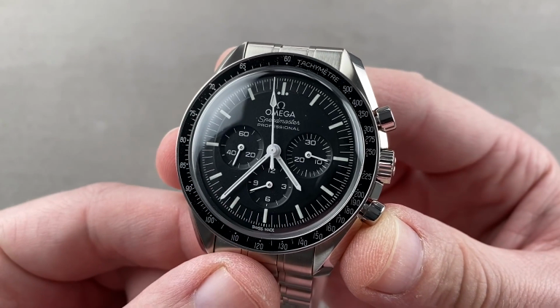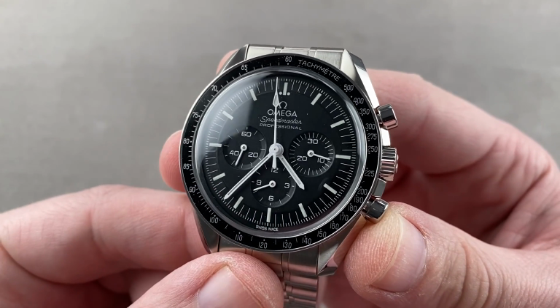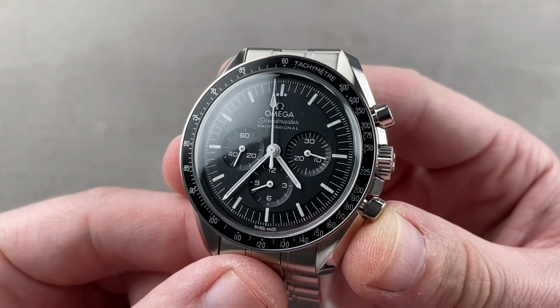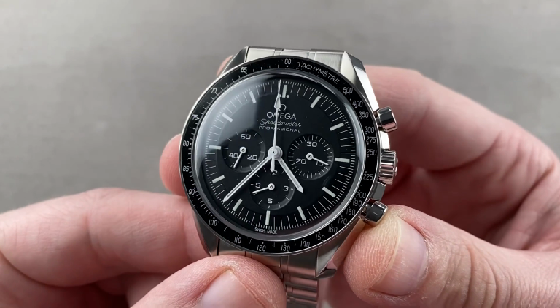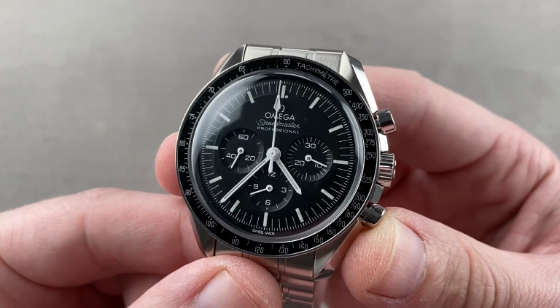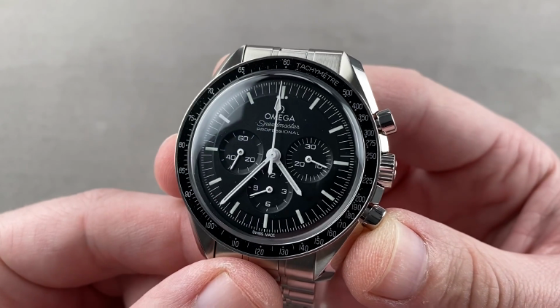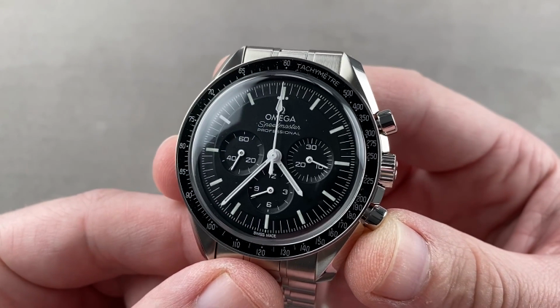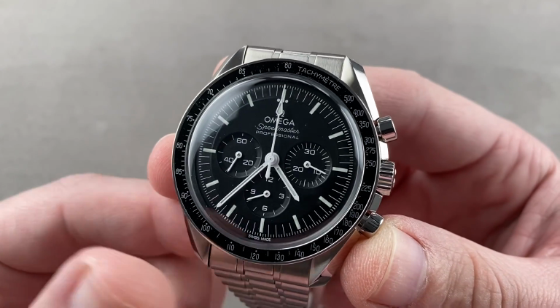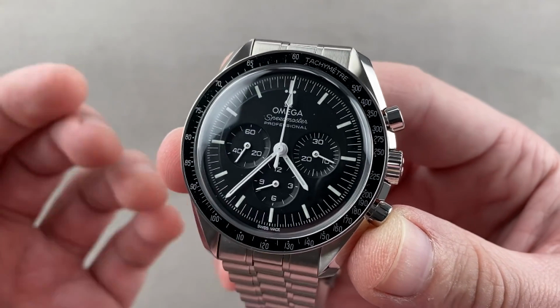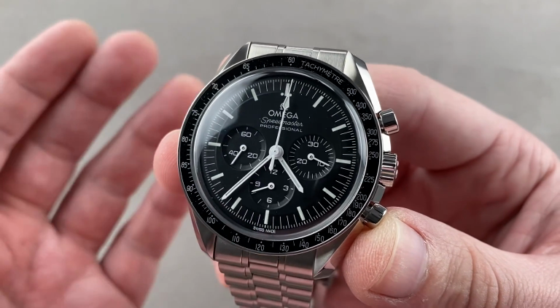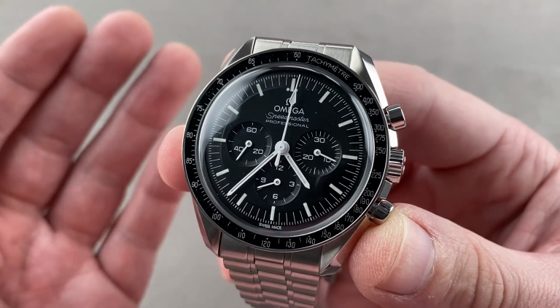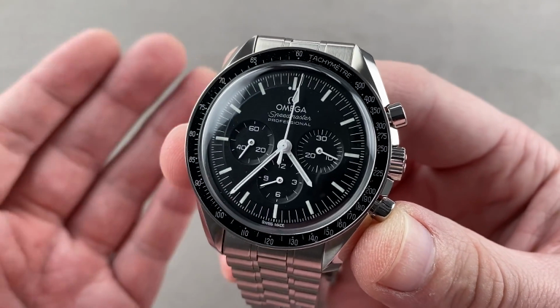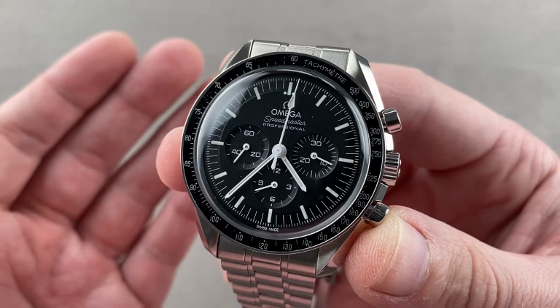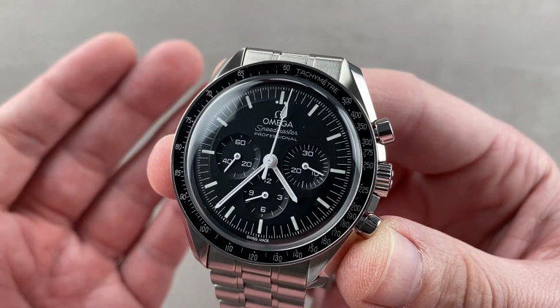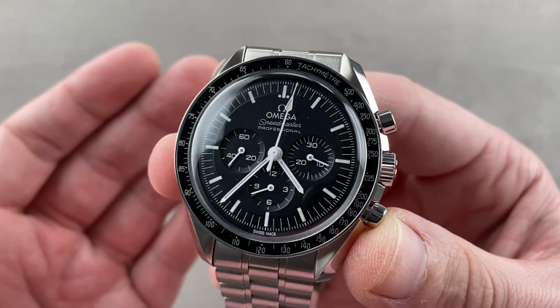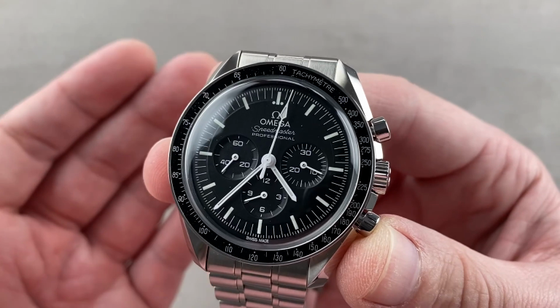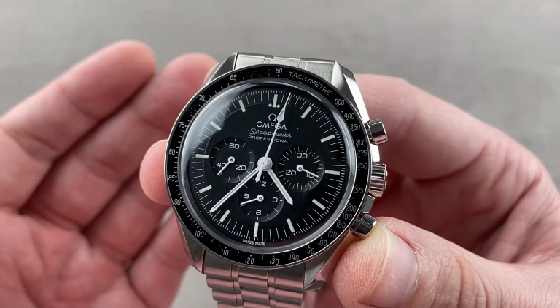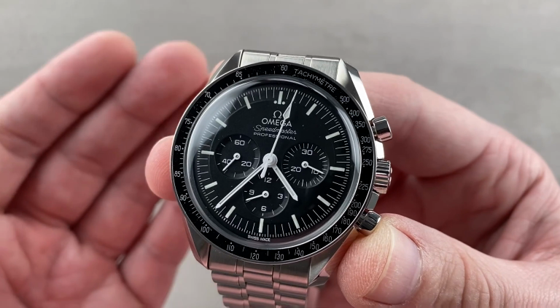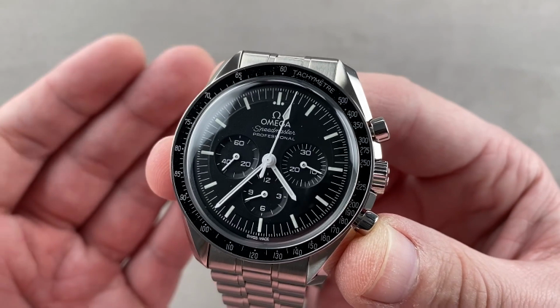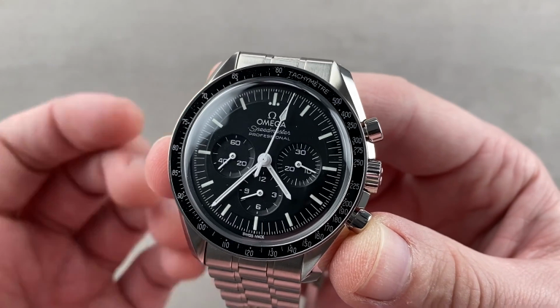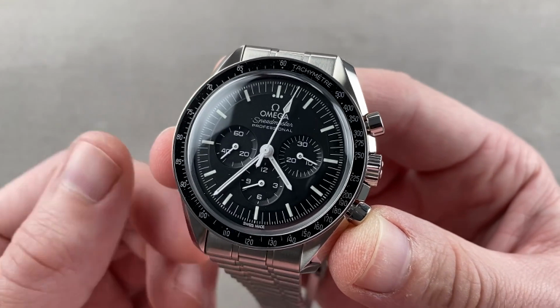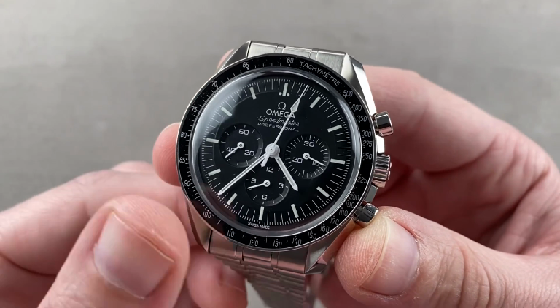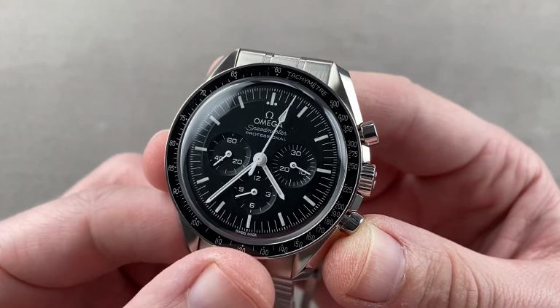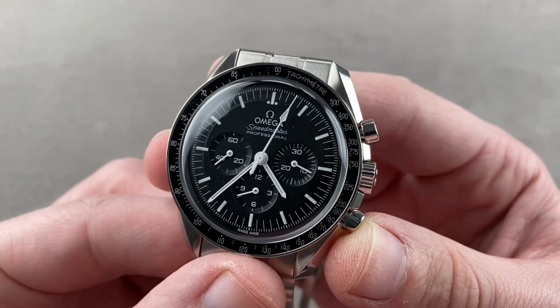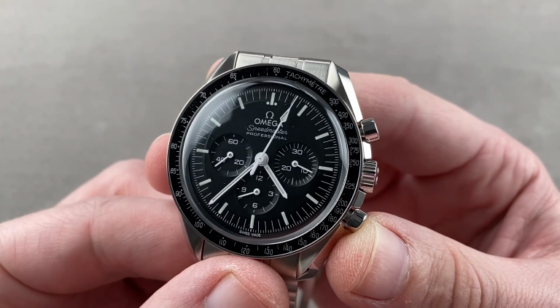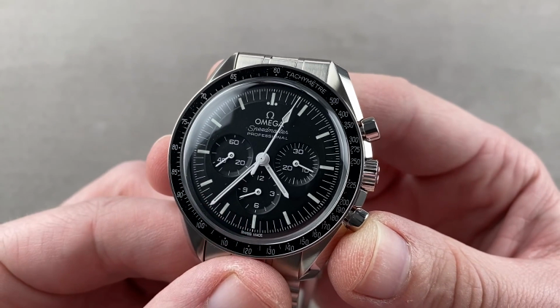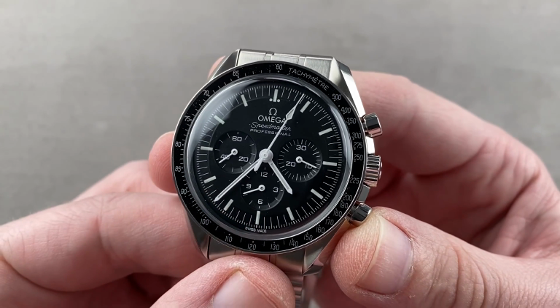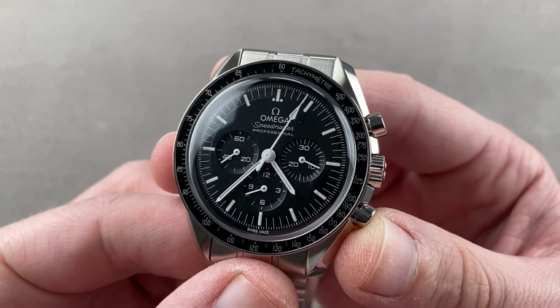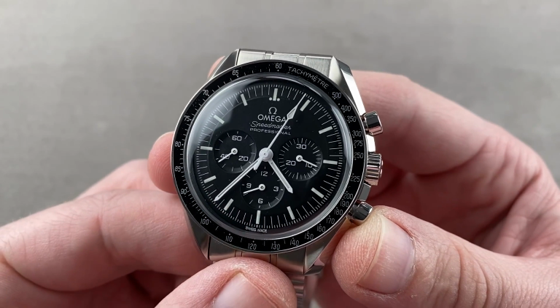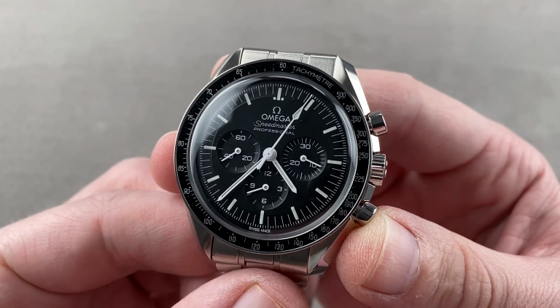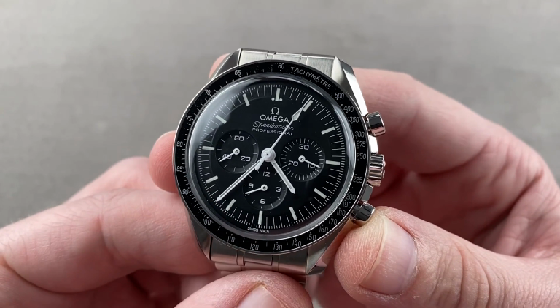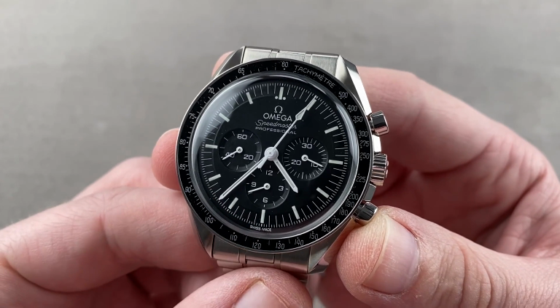Today, we're discussing a model launch for the 2021 model year. This is the latest iteration of the Omega Speedmaster Professional Moonwatch.